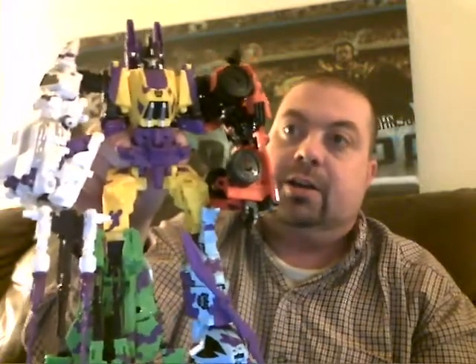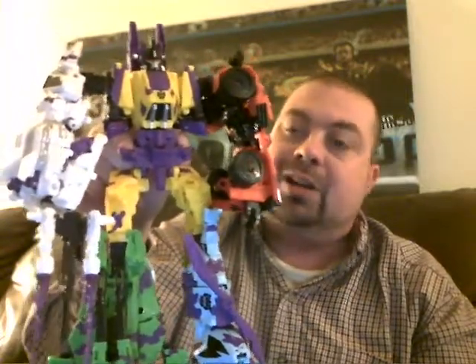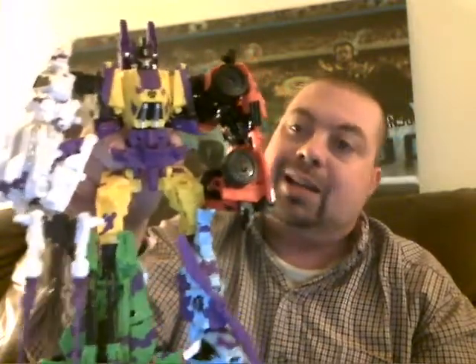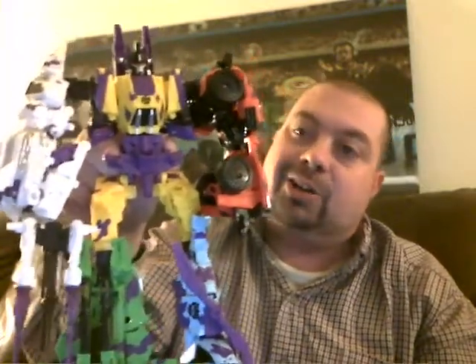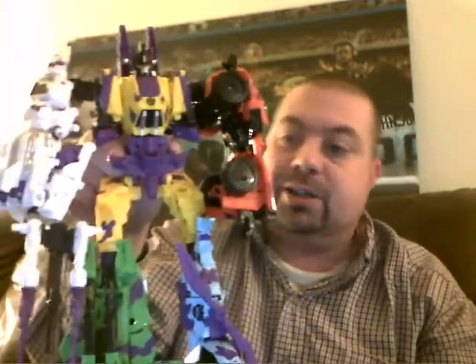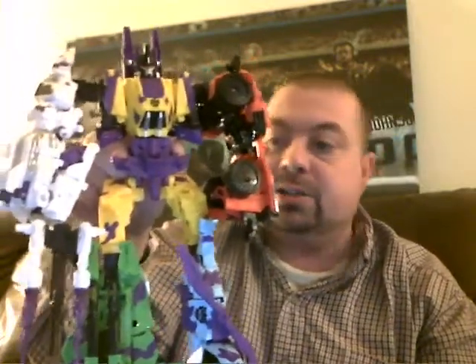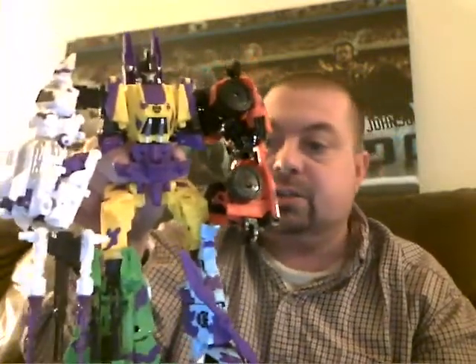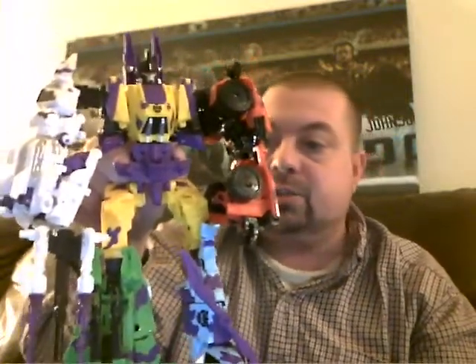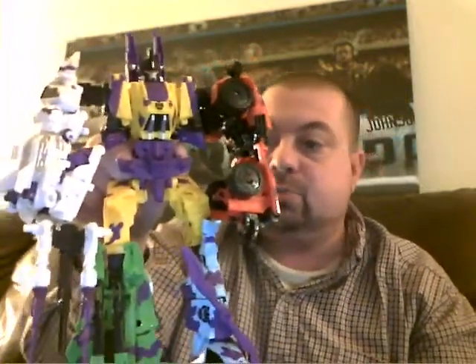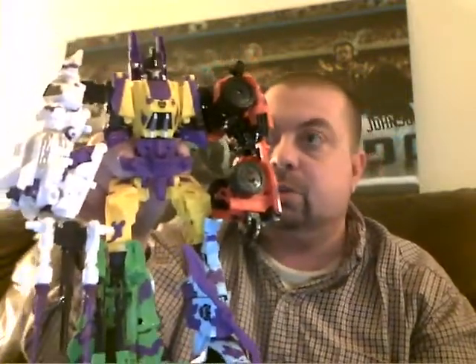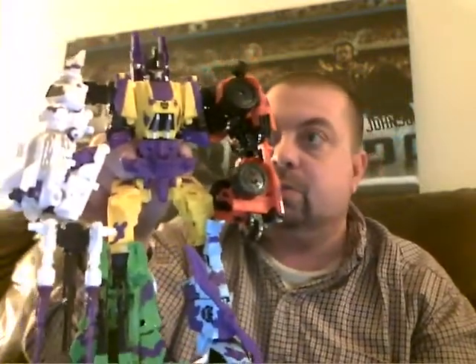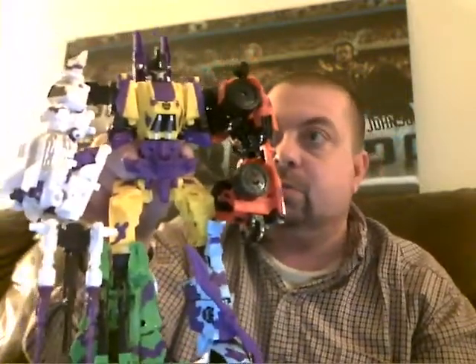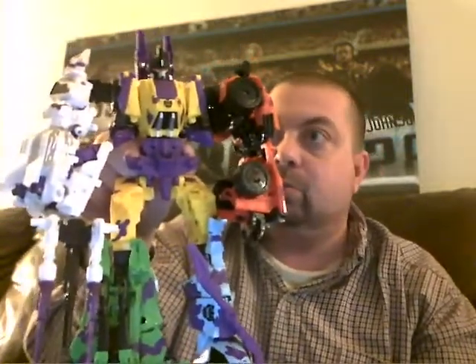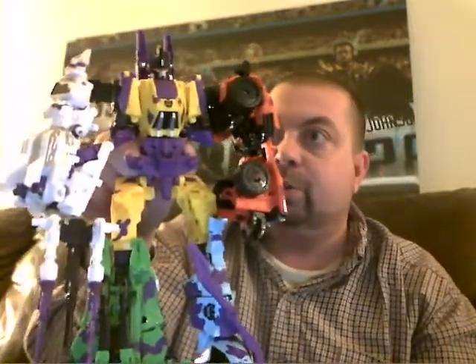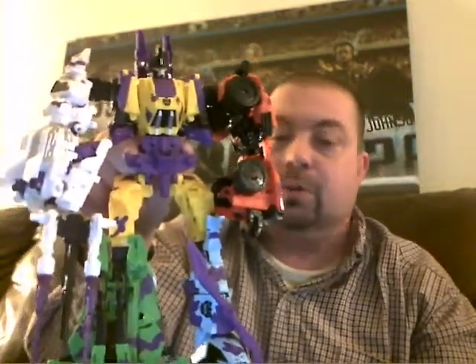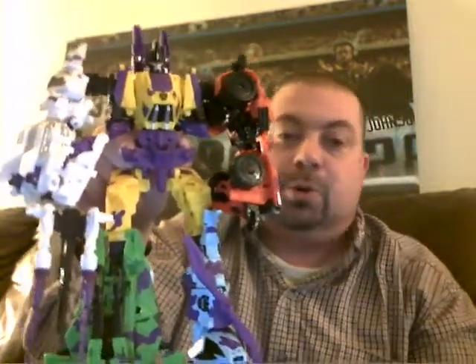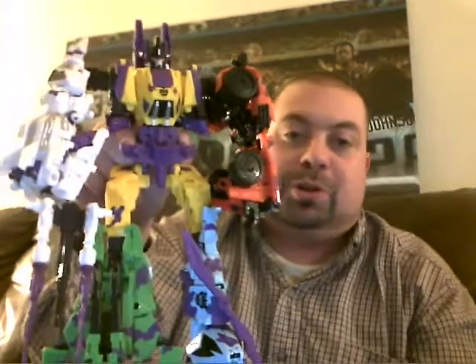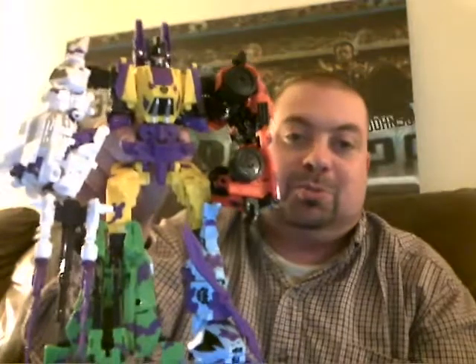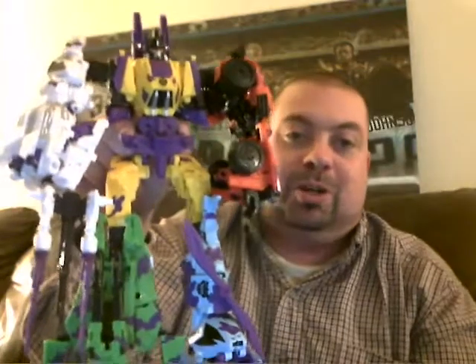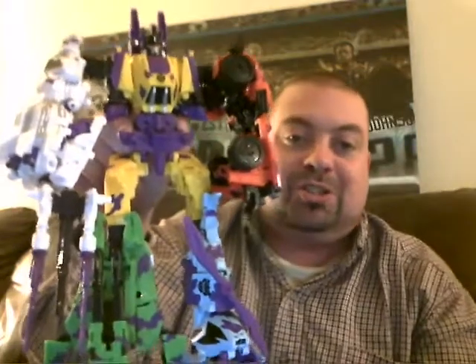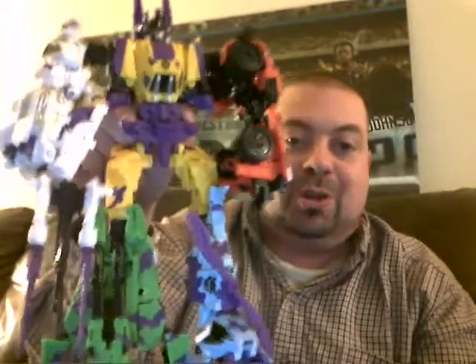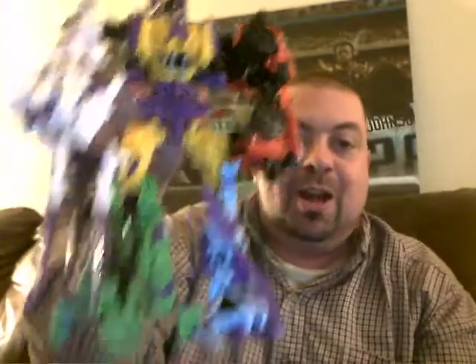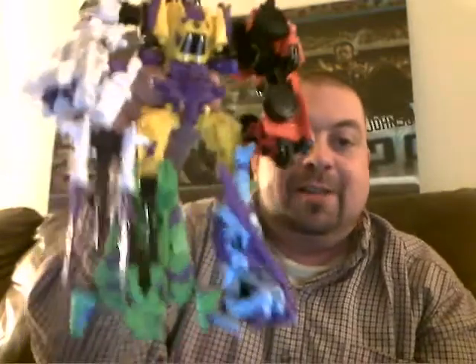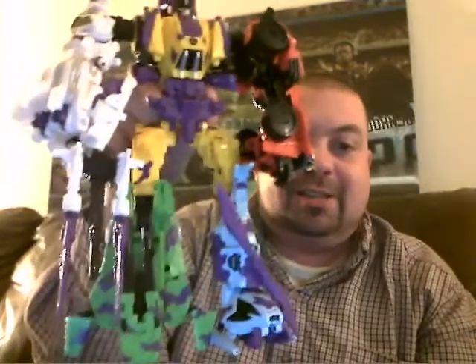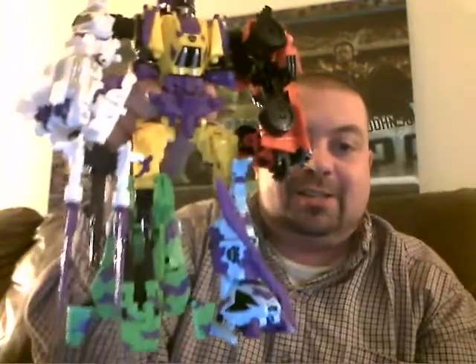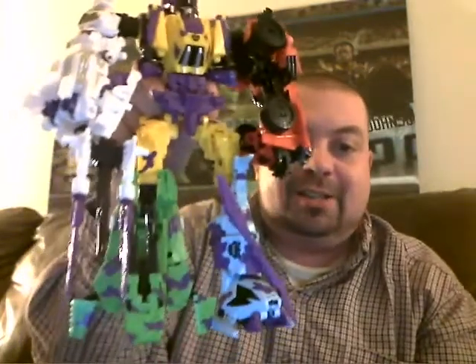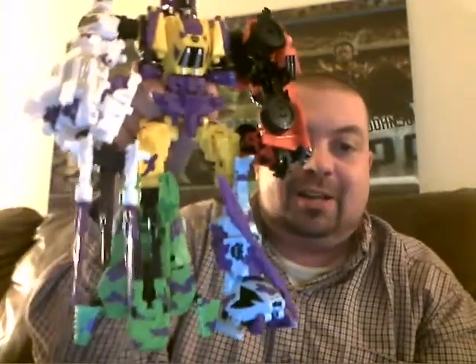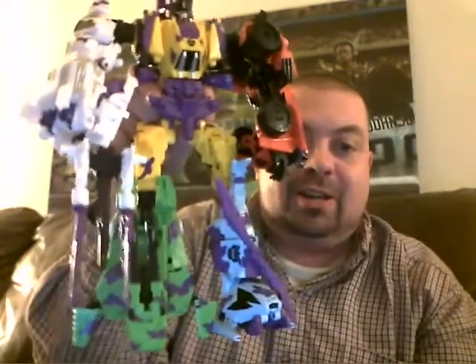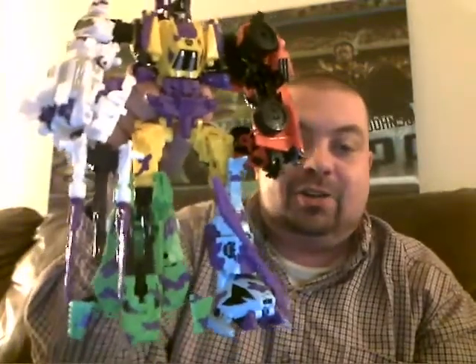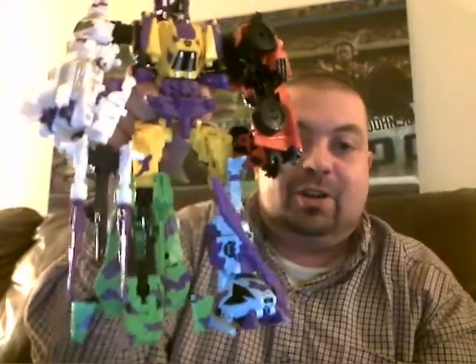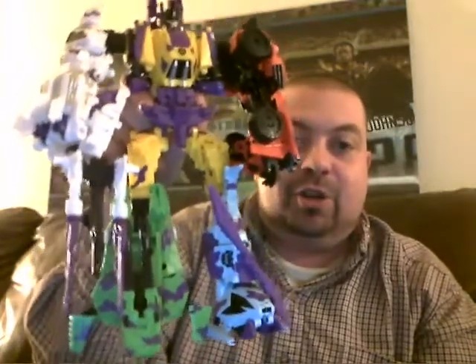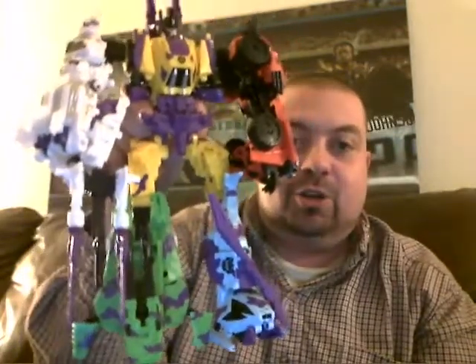He looks really good at both as well. So yes, yet another configuration.